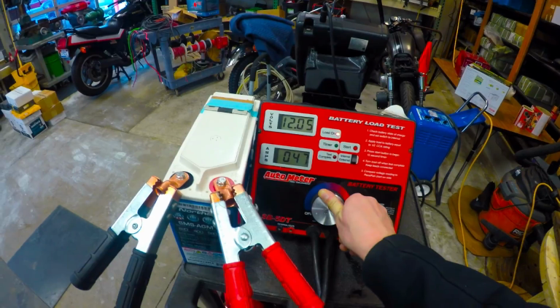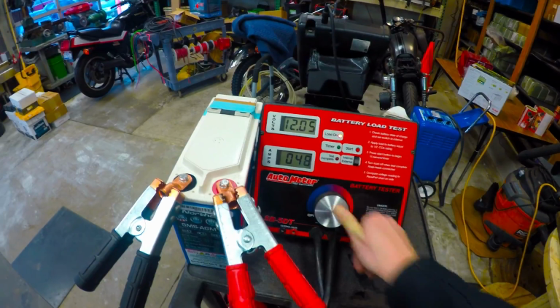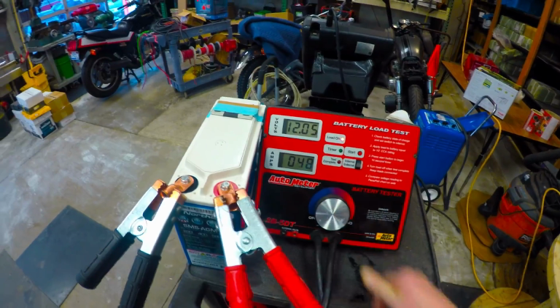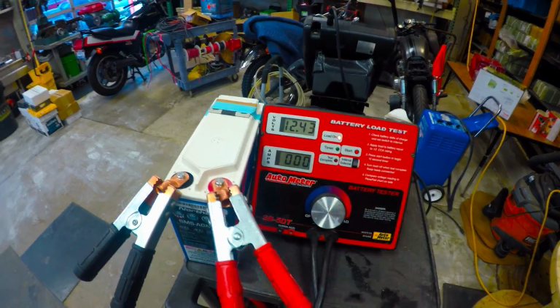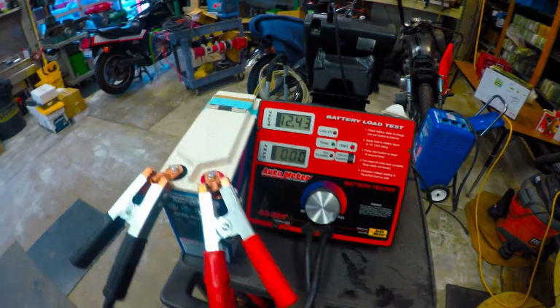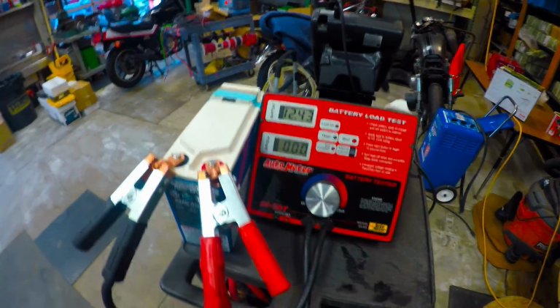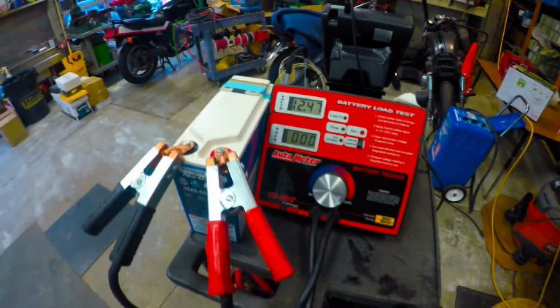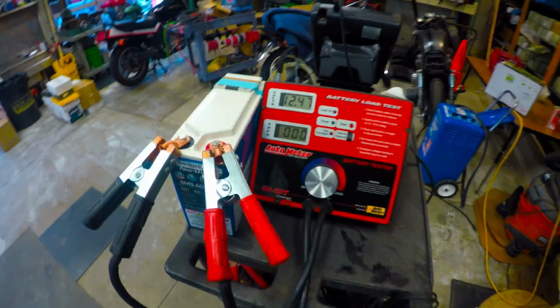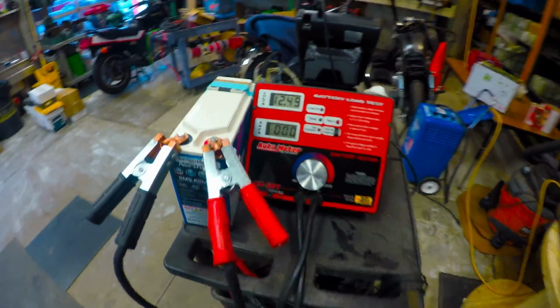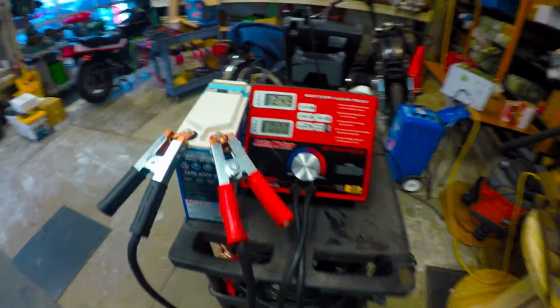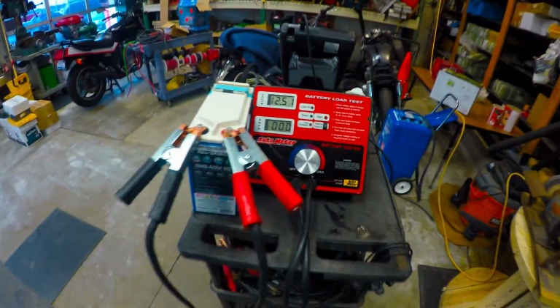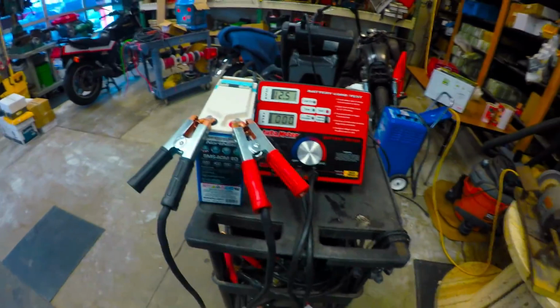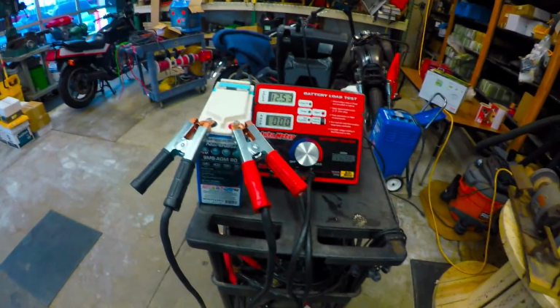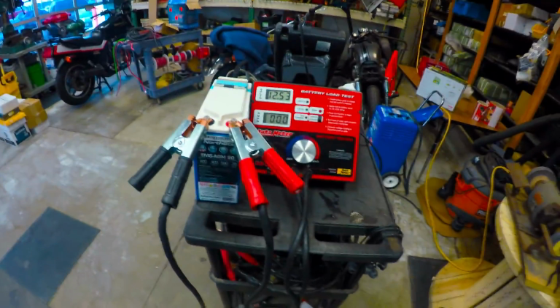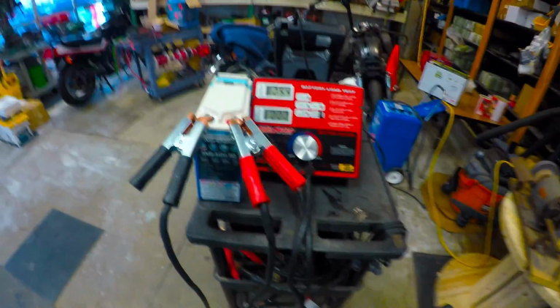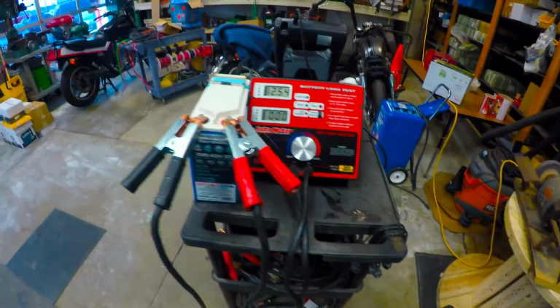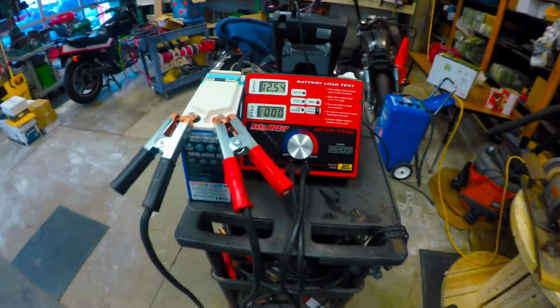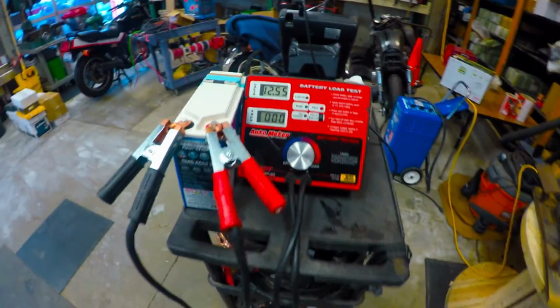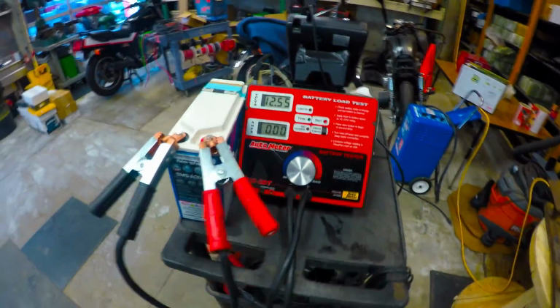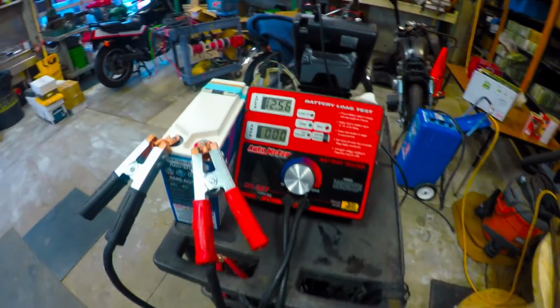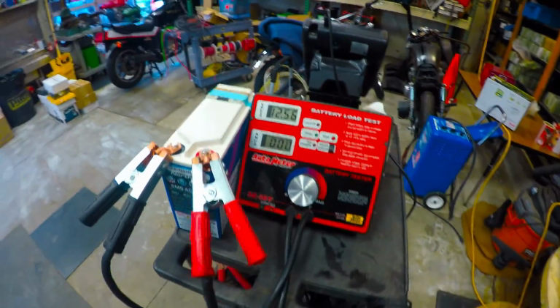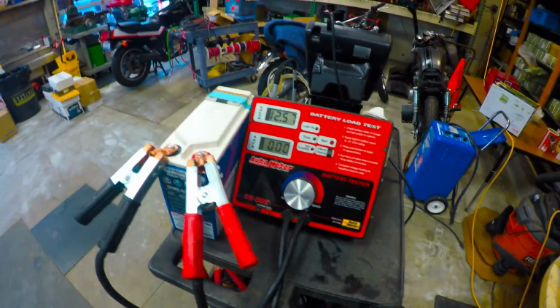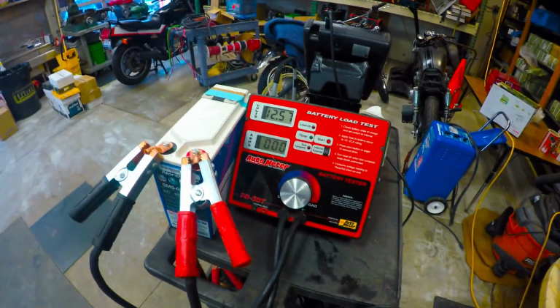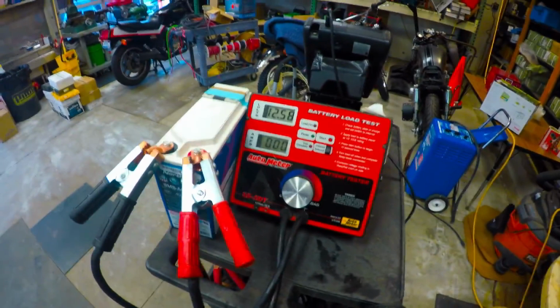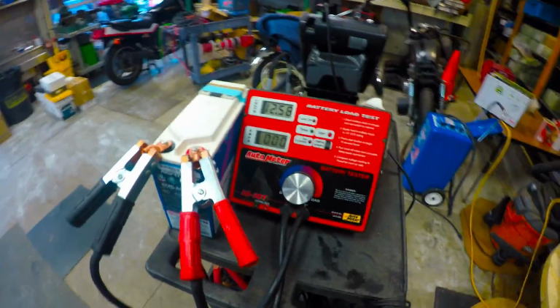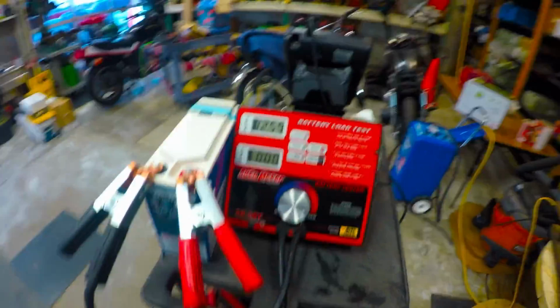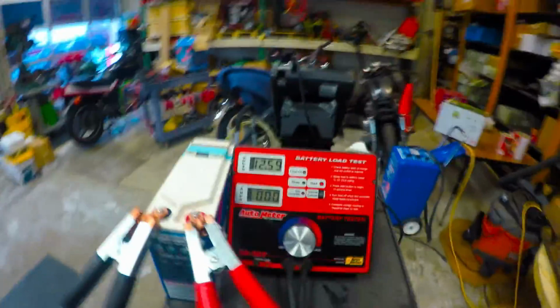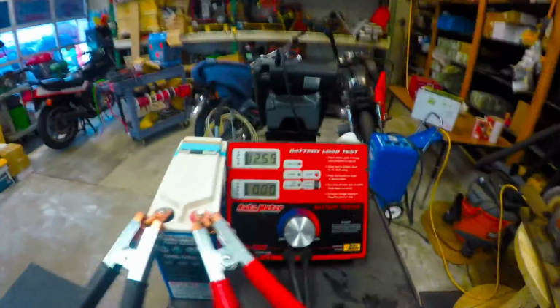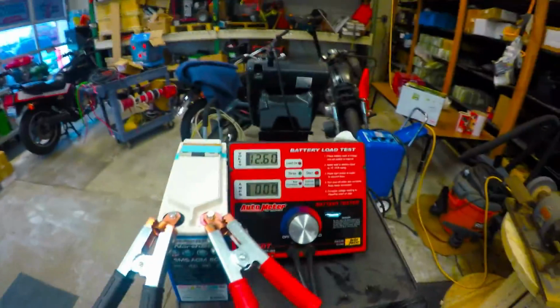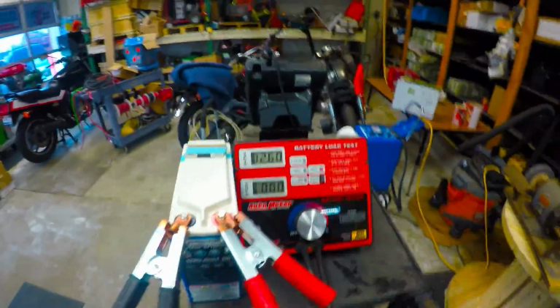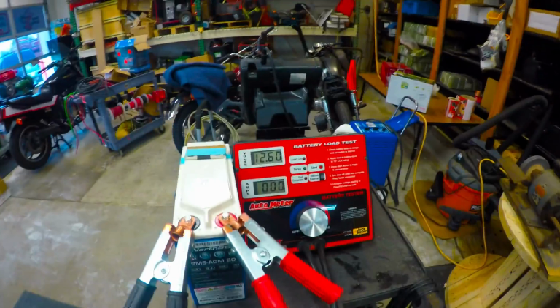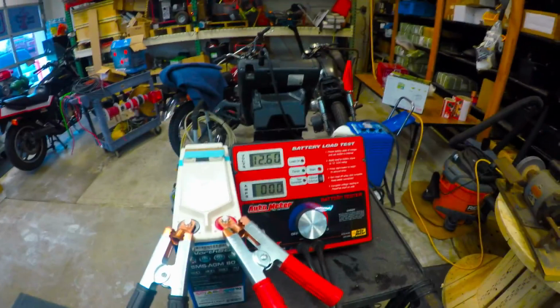All right, give it a second here to bounce back, then we'll go right to the 3C load test.